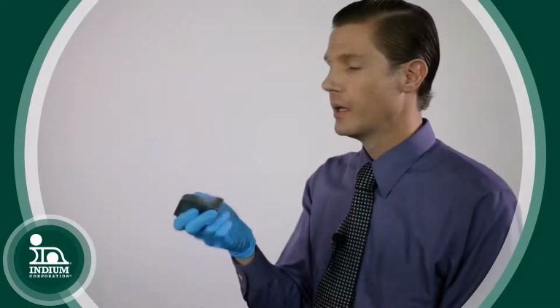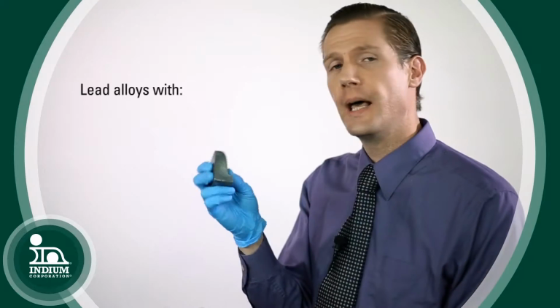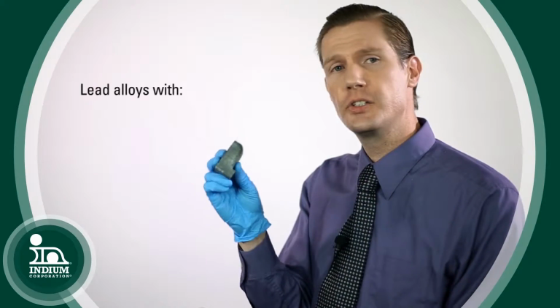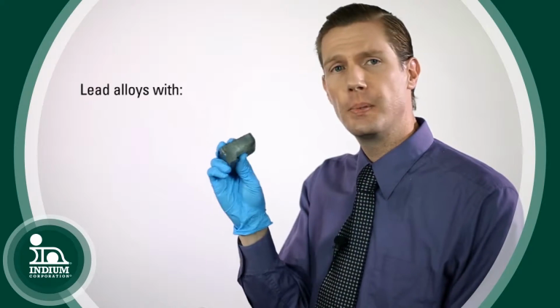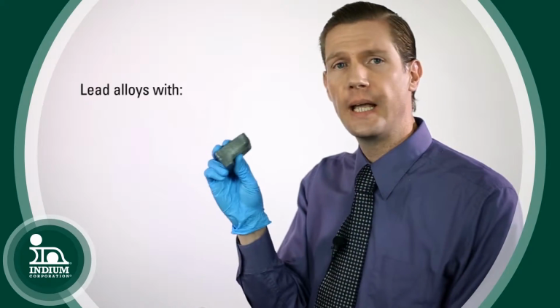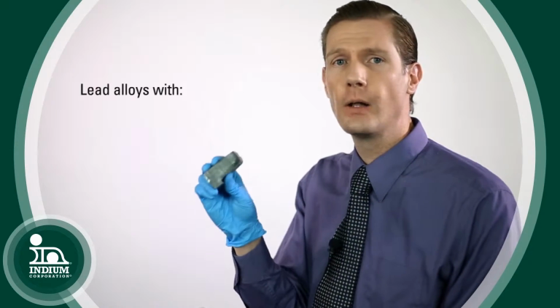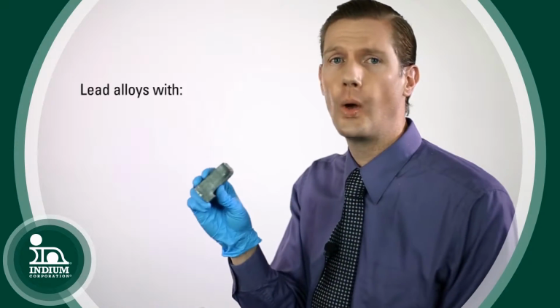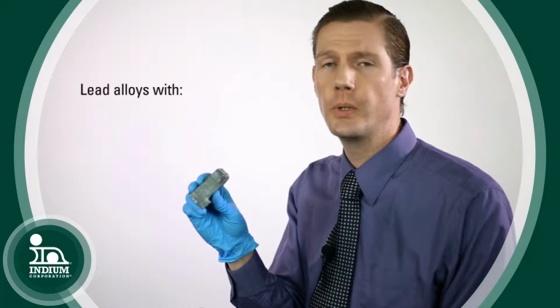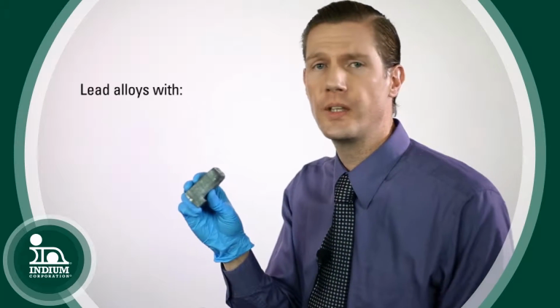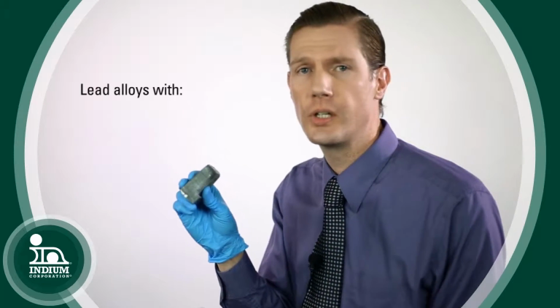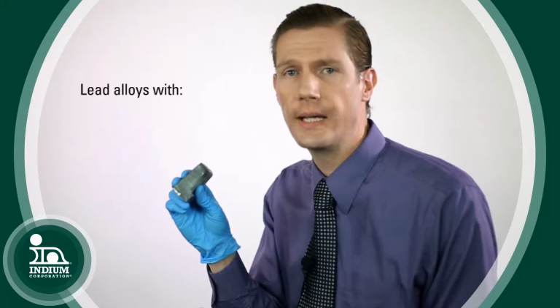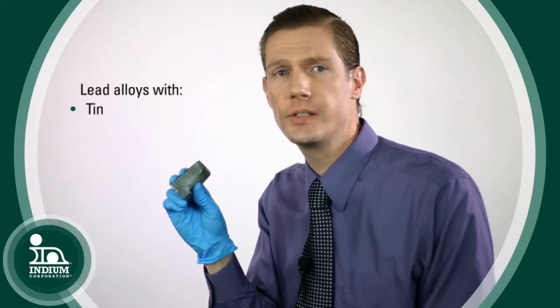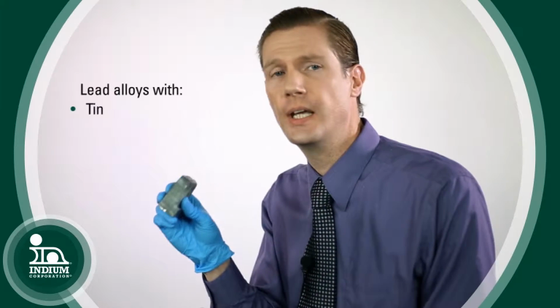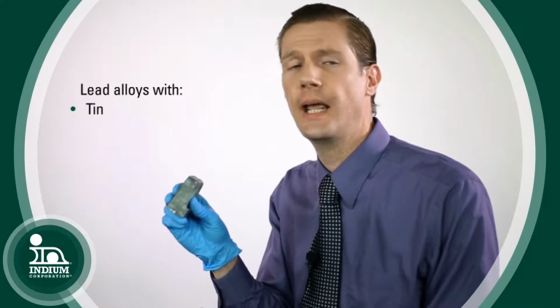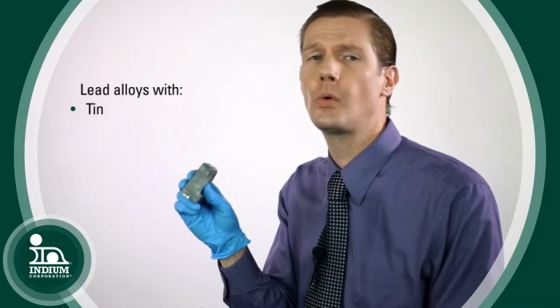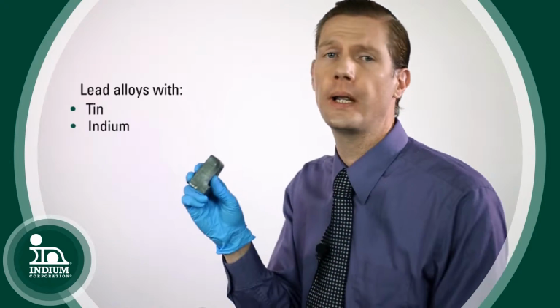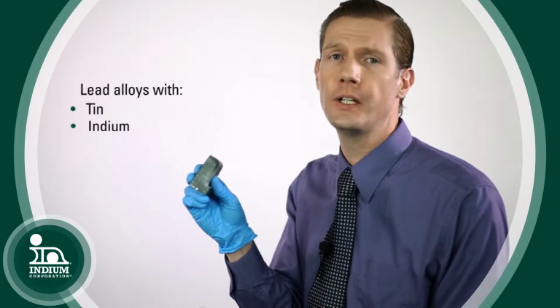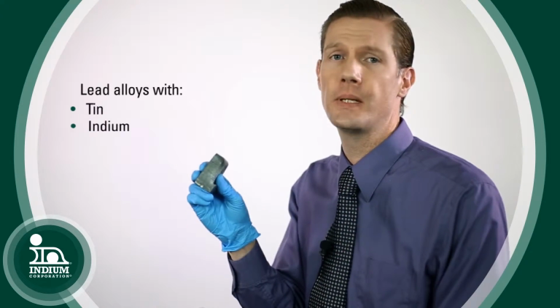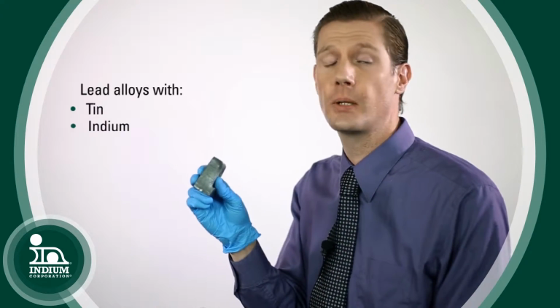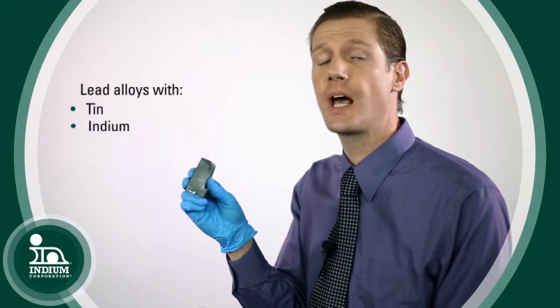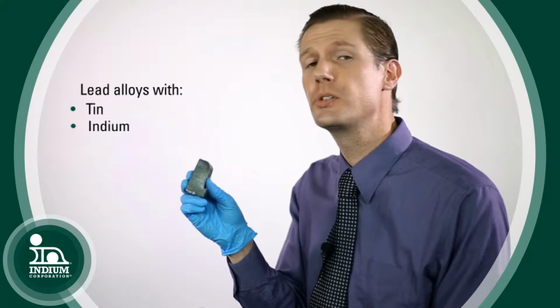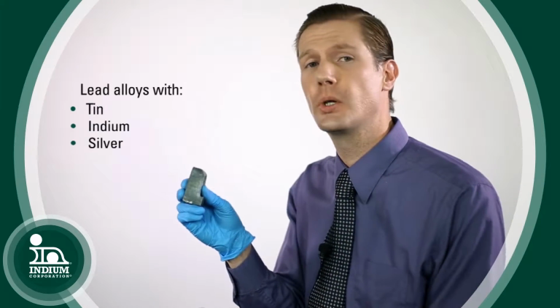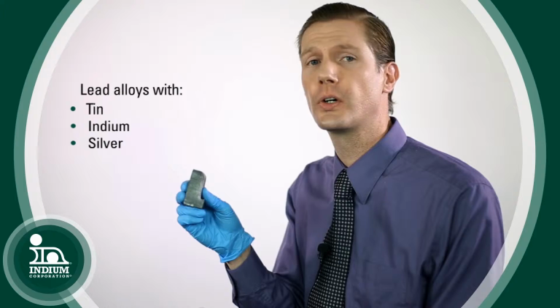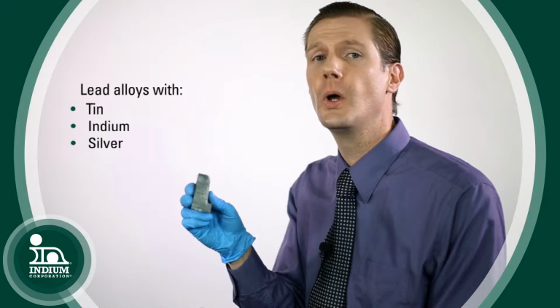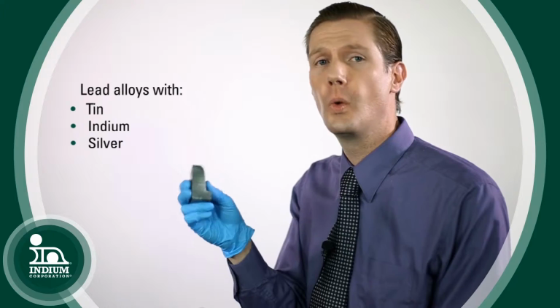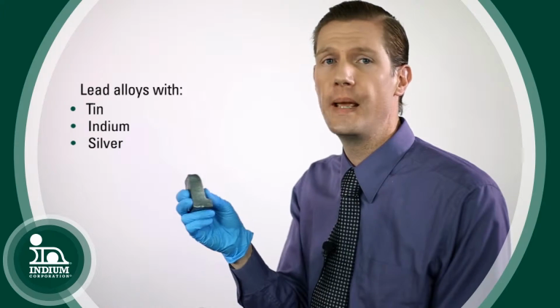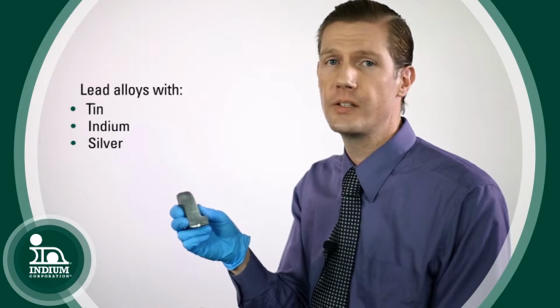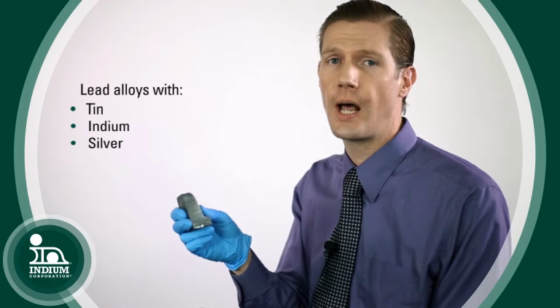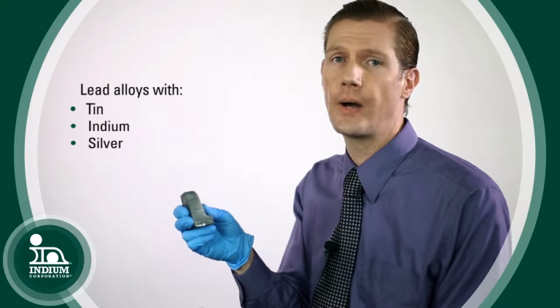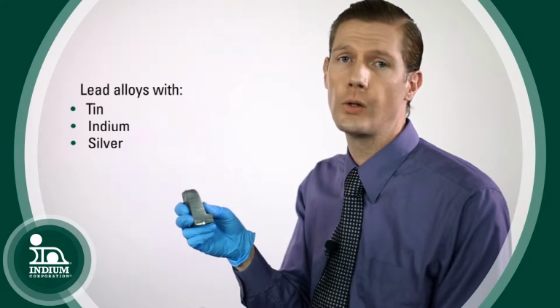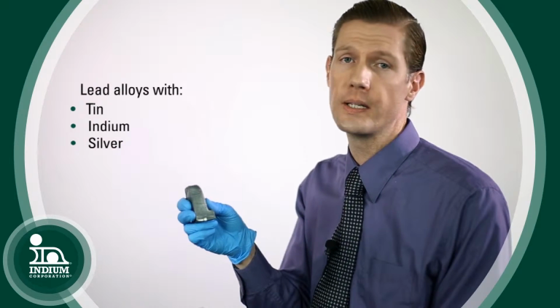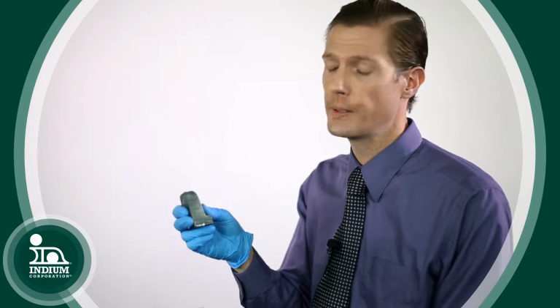Lead is typically alloyed with things like tin and/or indium, and sometimes silver, when making solder alloys.